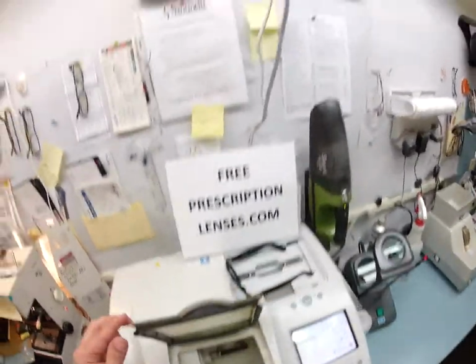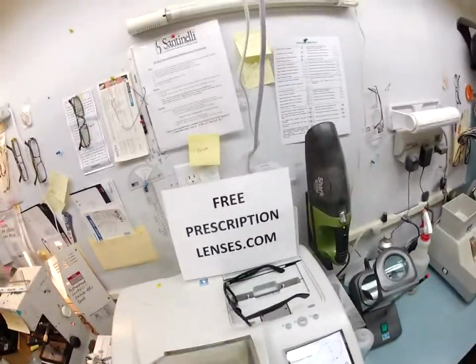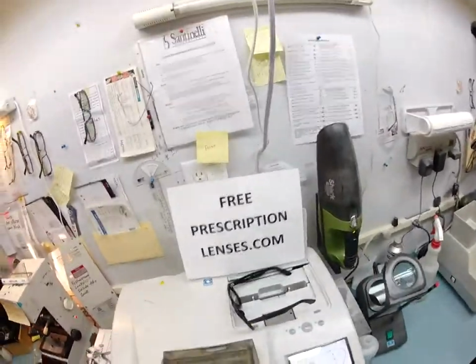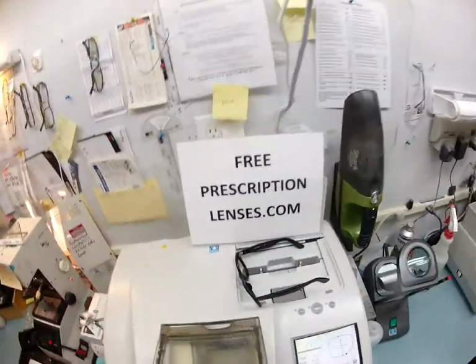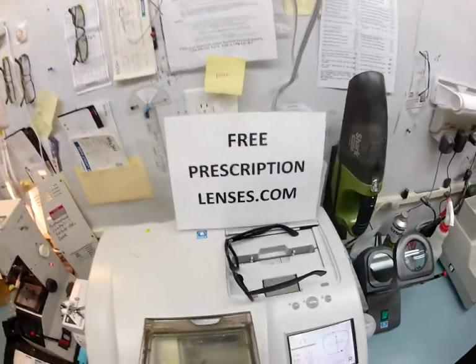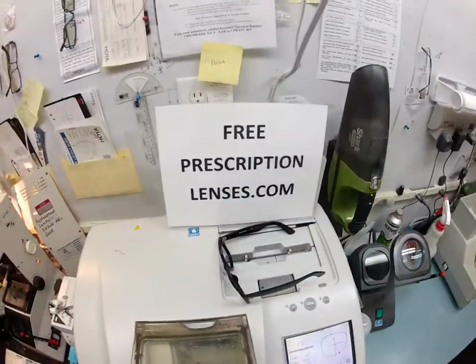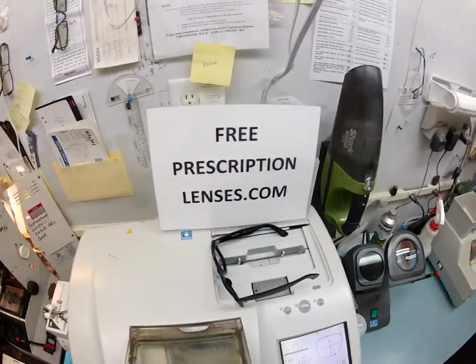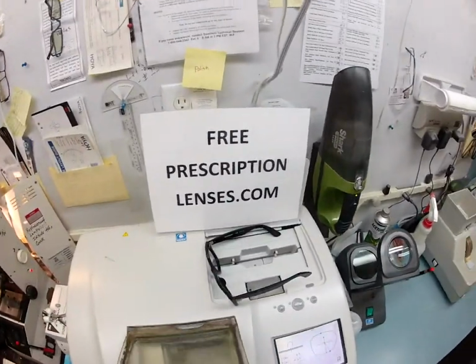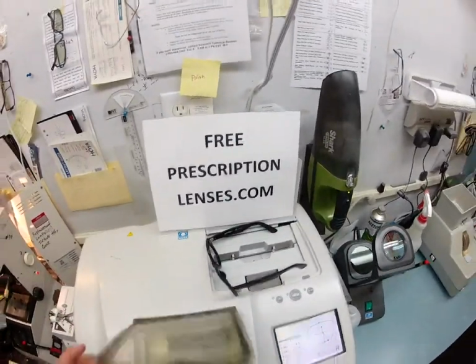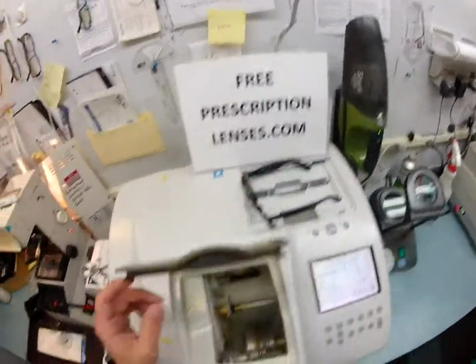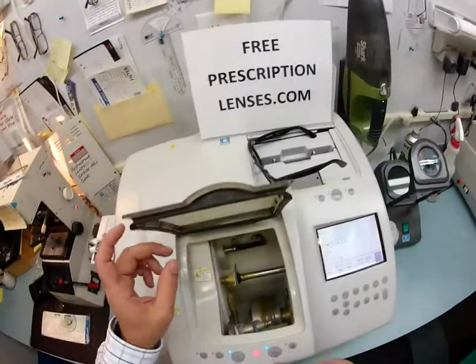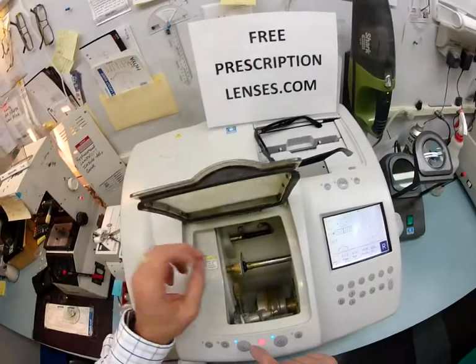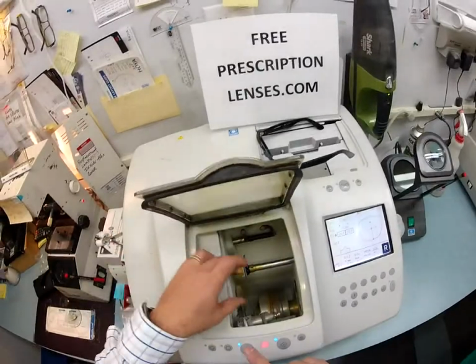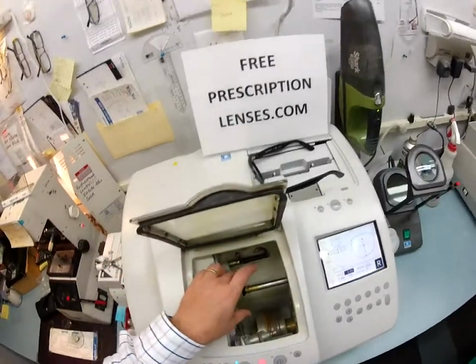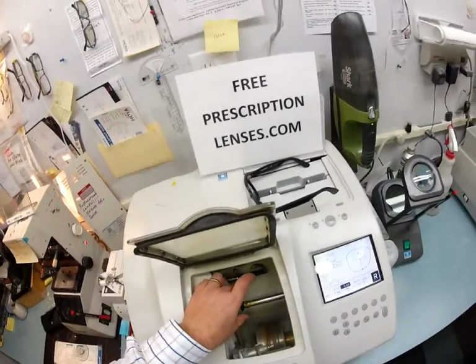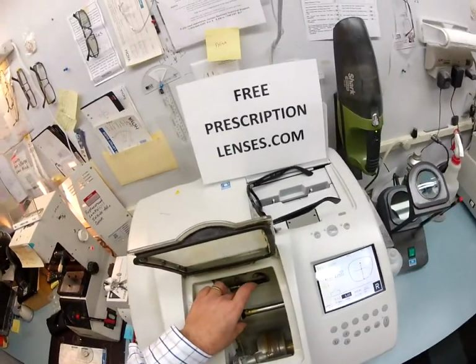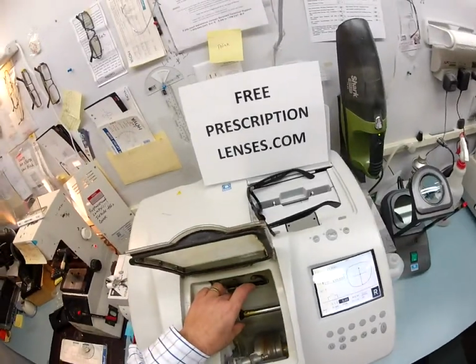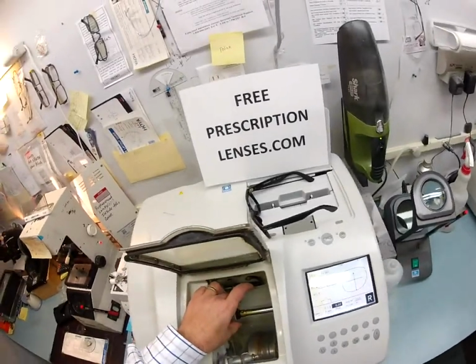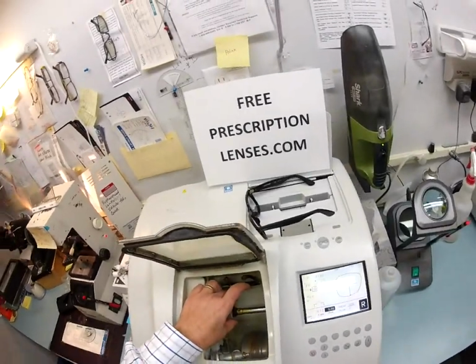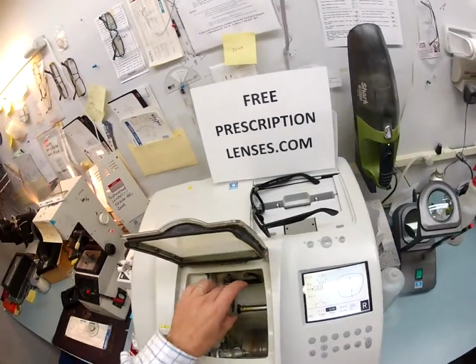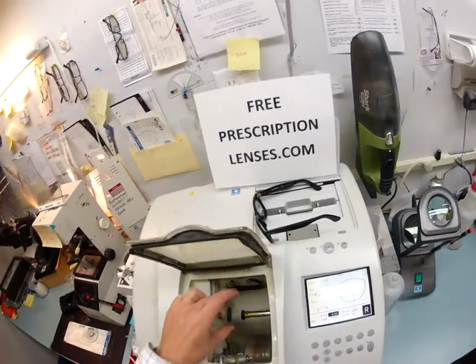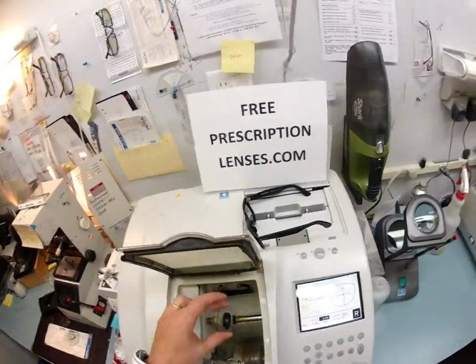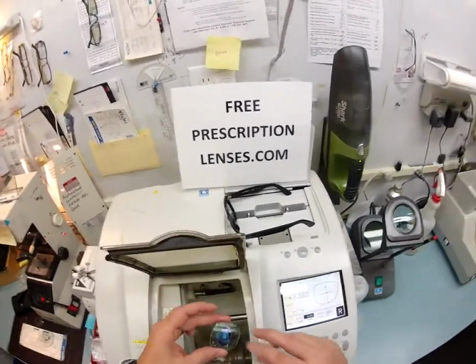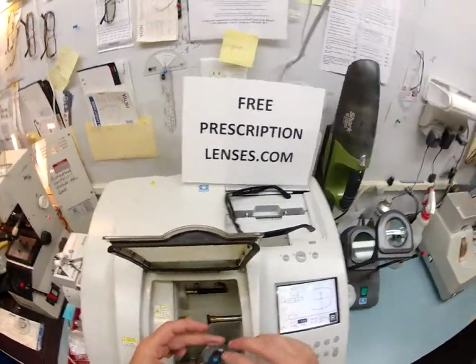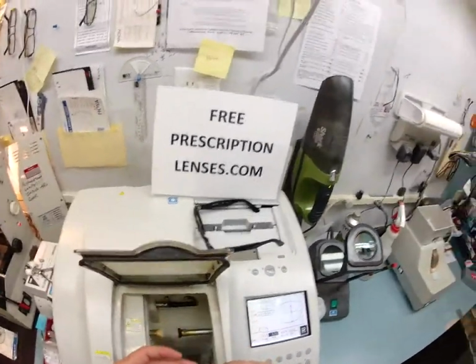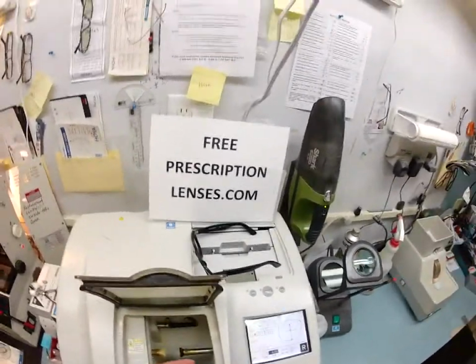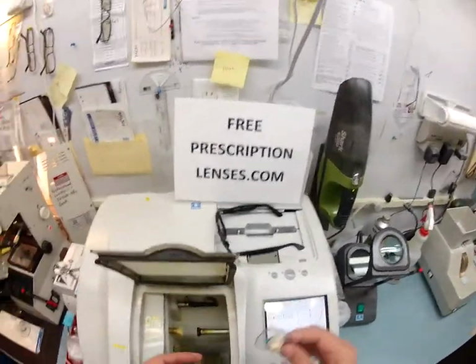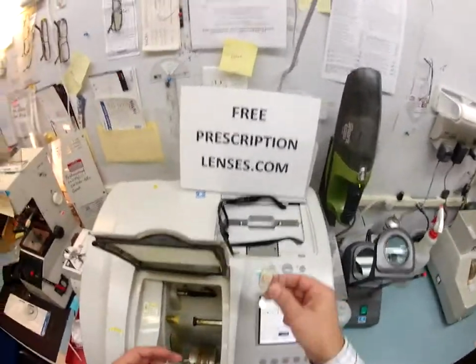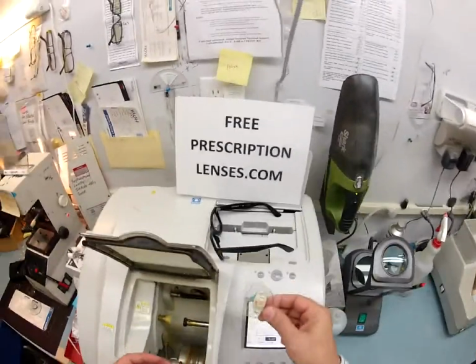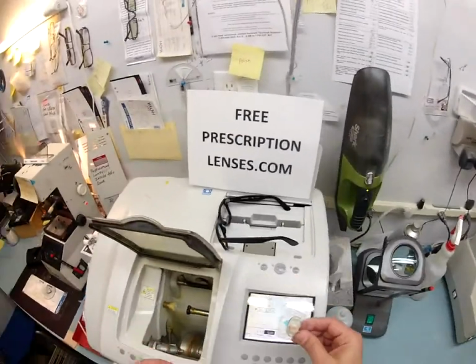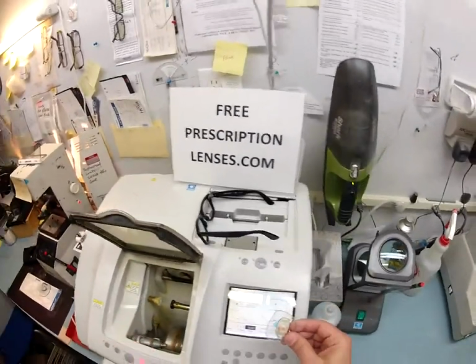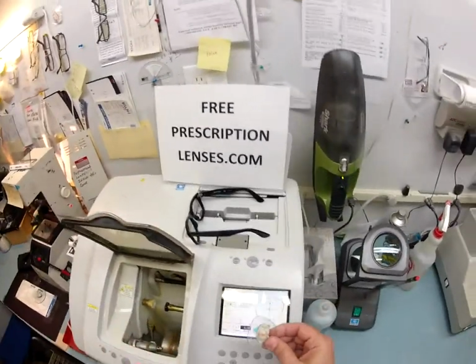At freeprescriptionlenses.com, when you buy a frame, you get clear lenses, which you are getting today.